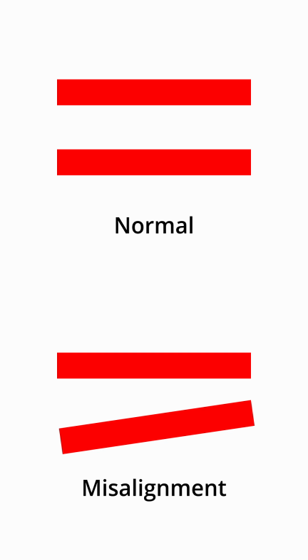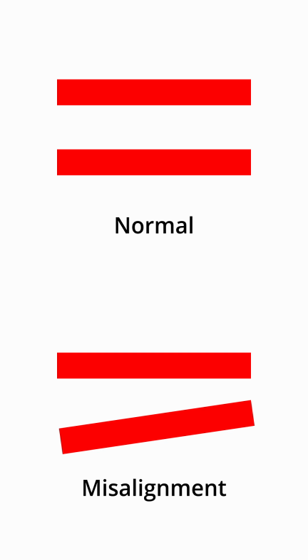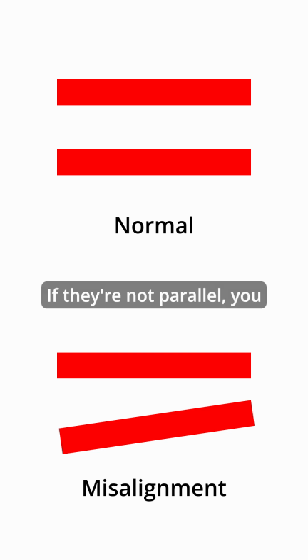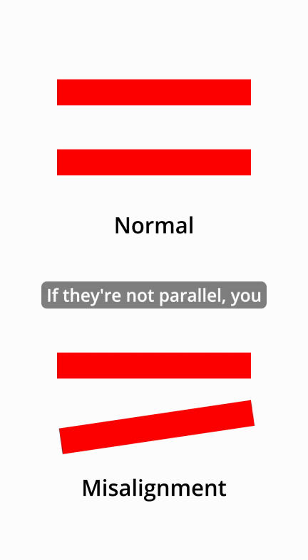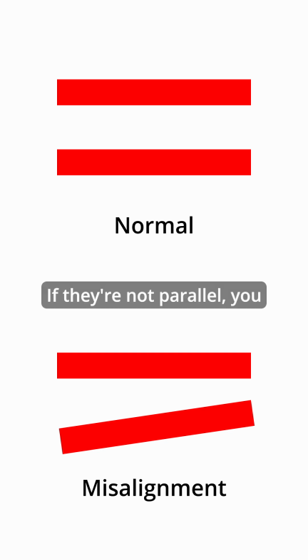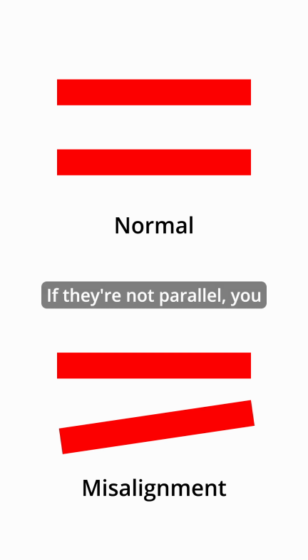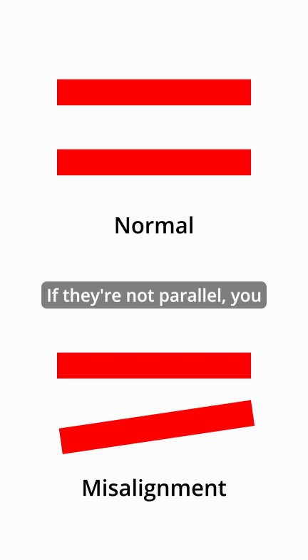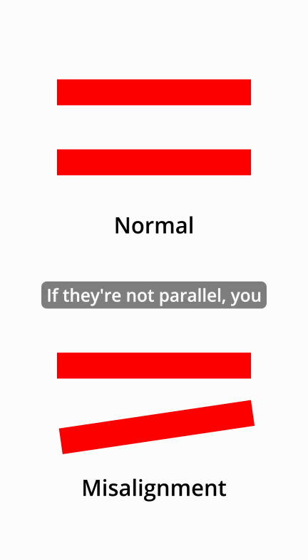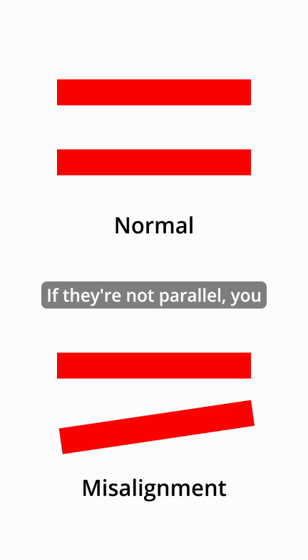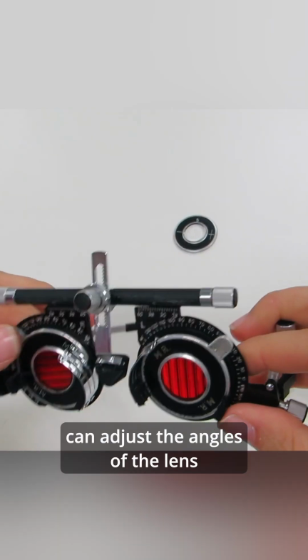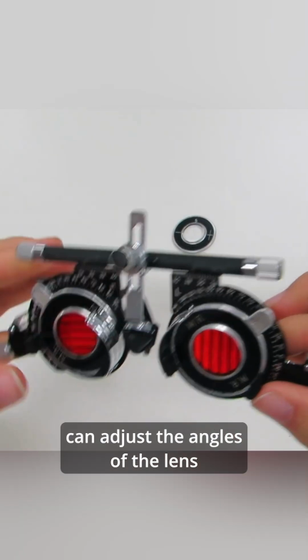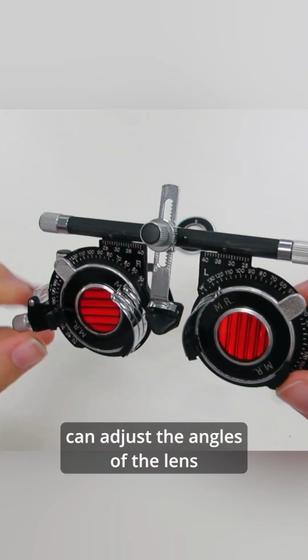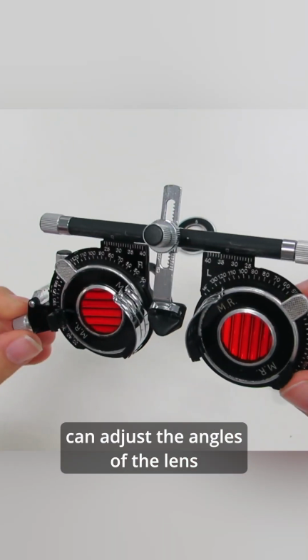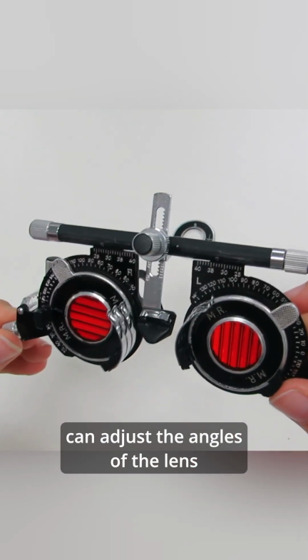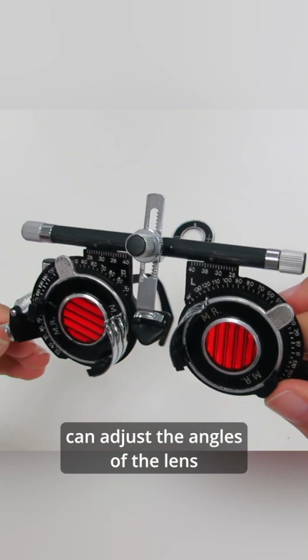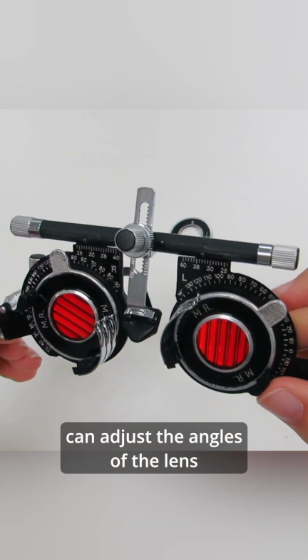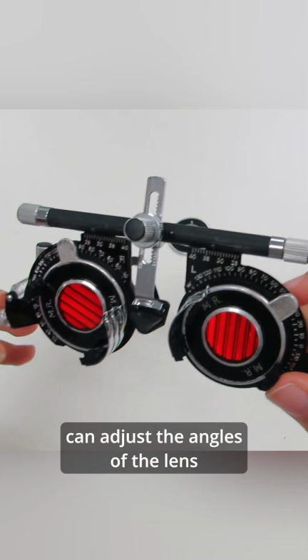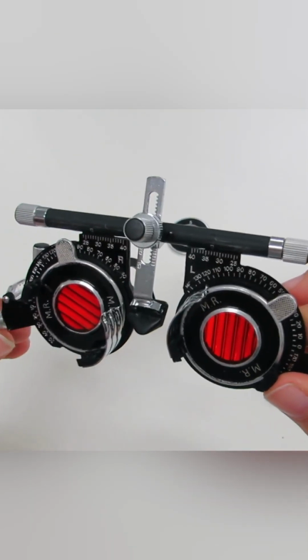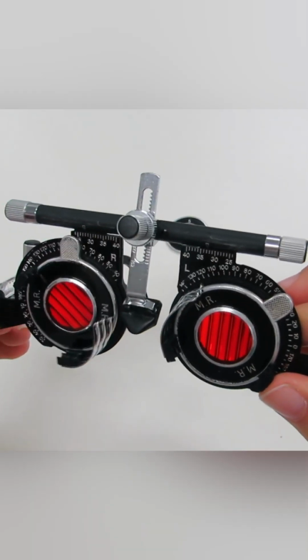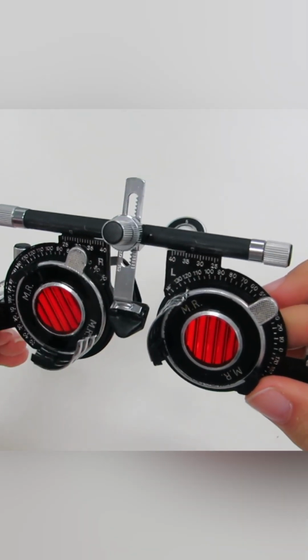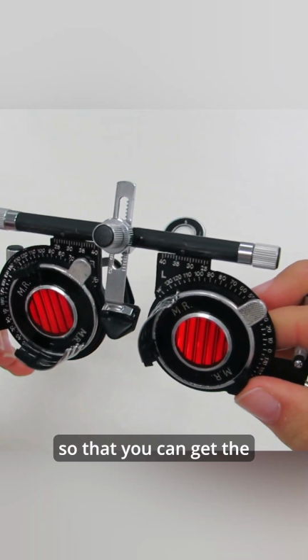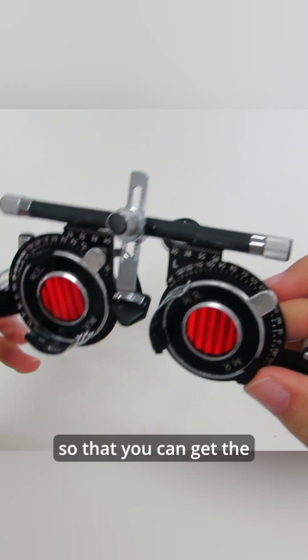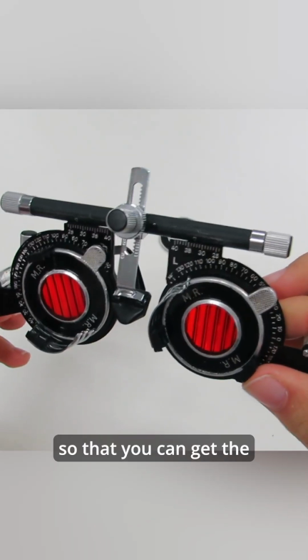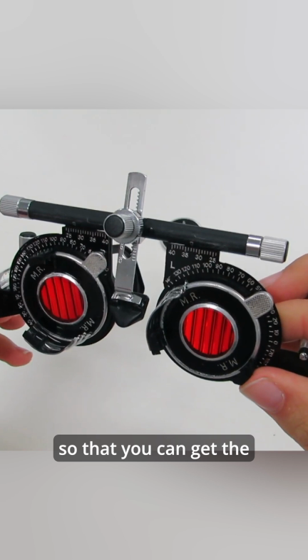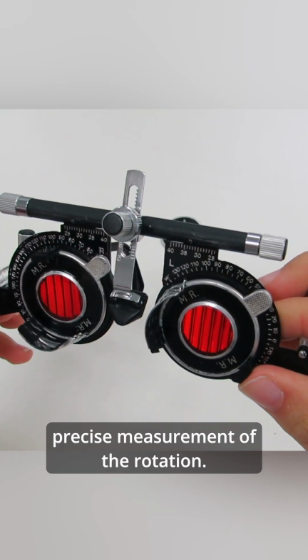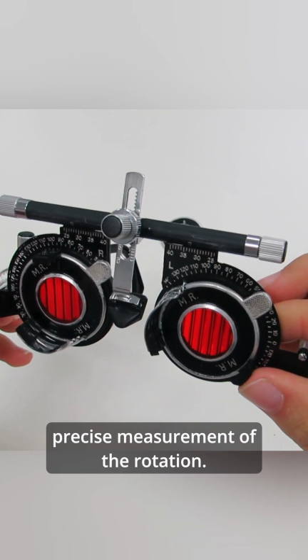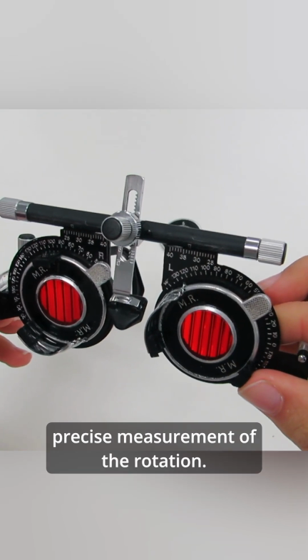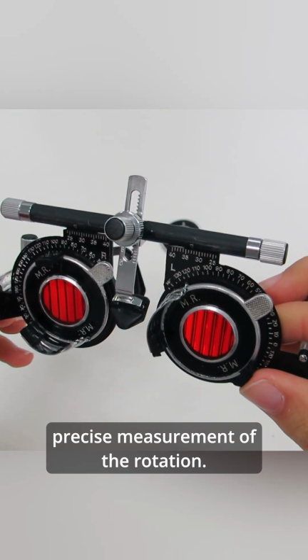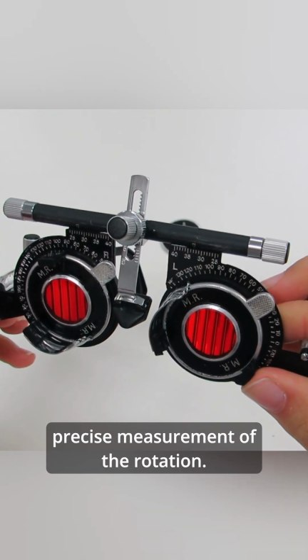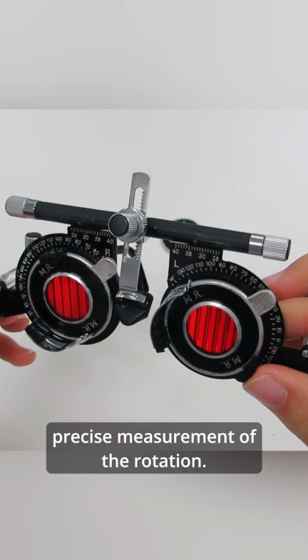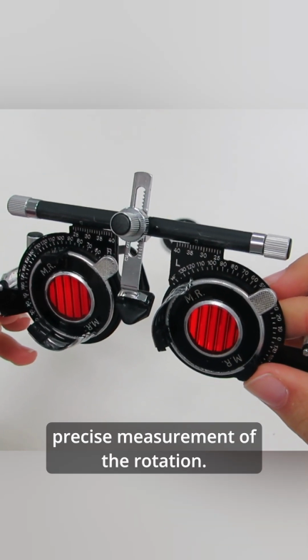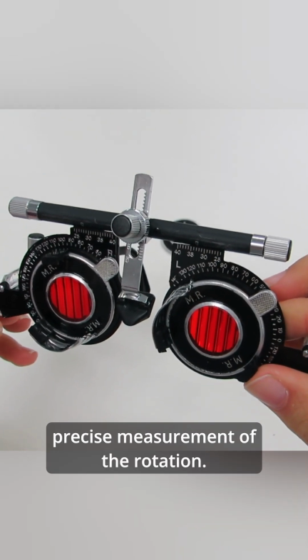If they're not parallel, you can adjust the angles of the lens so that you can get the precise measurement of the rotation.